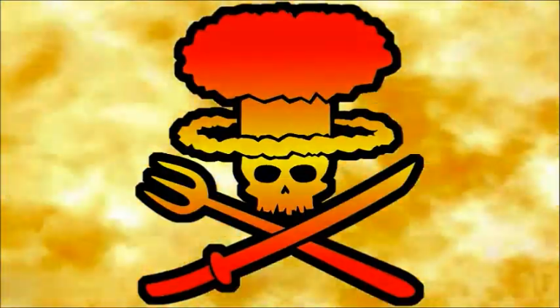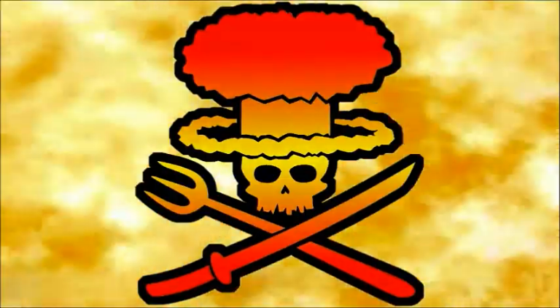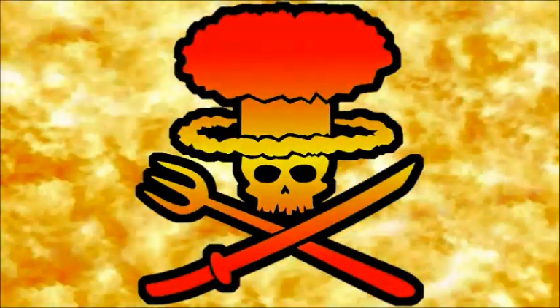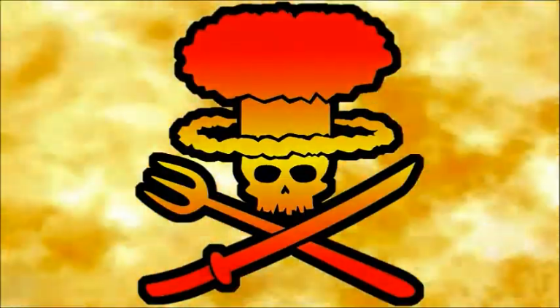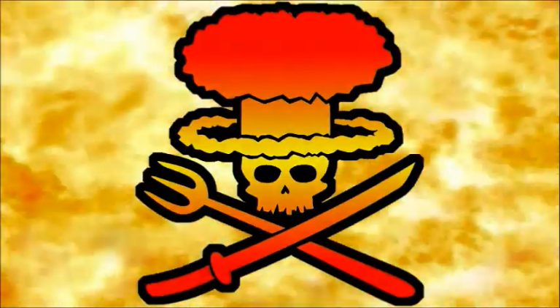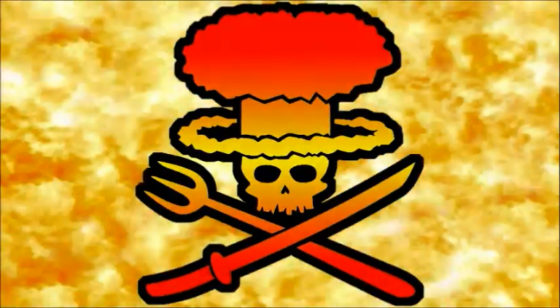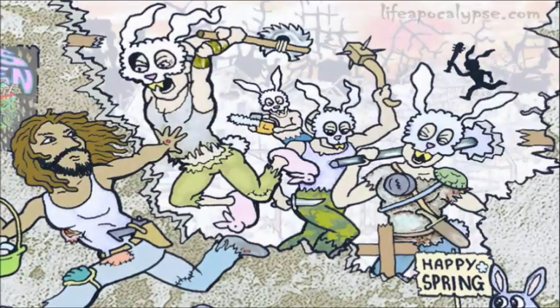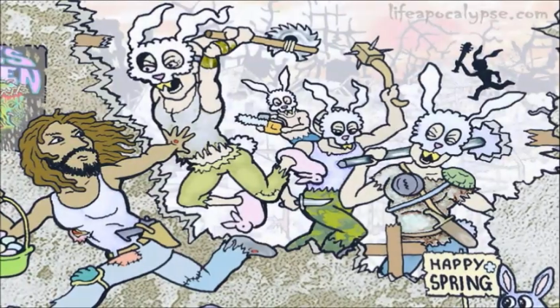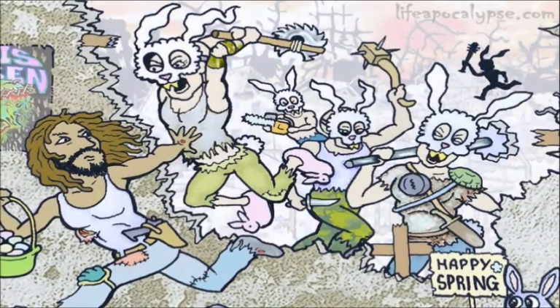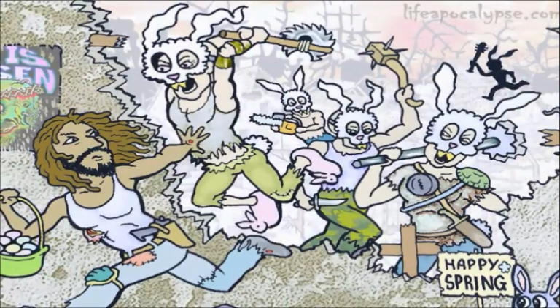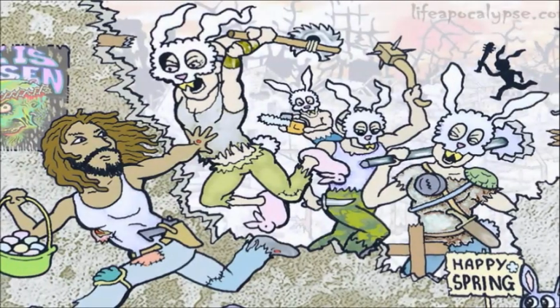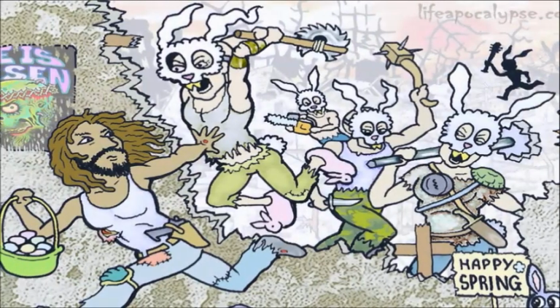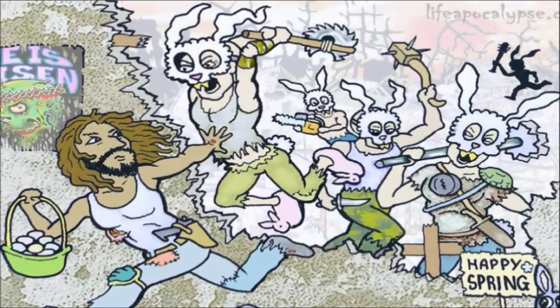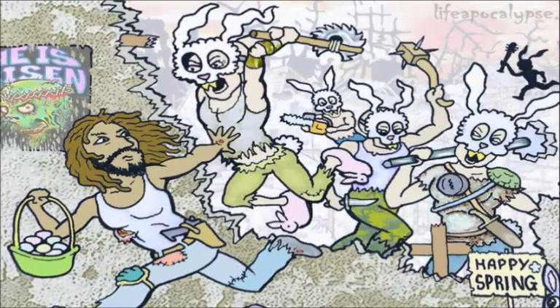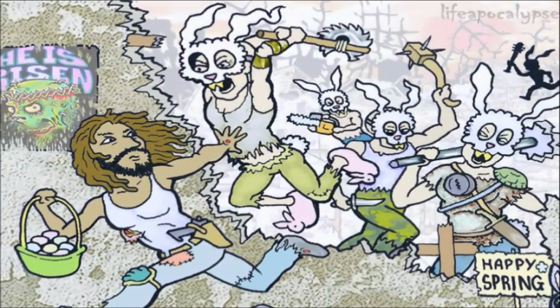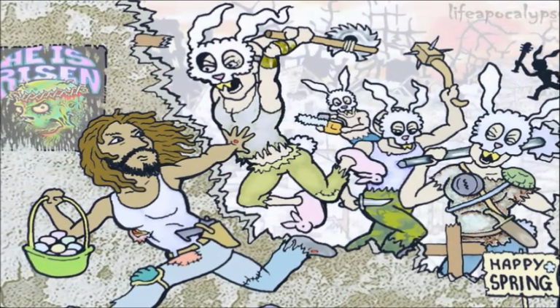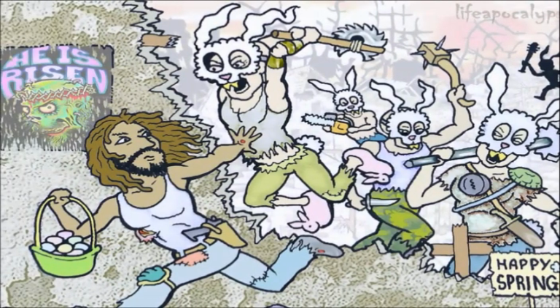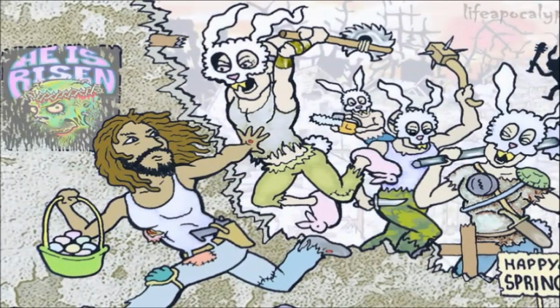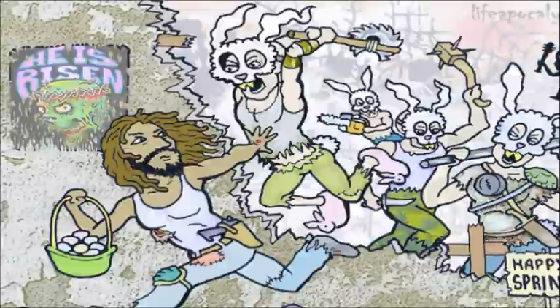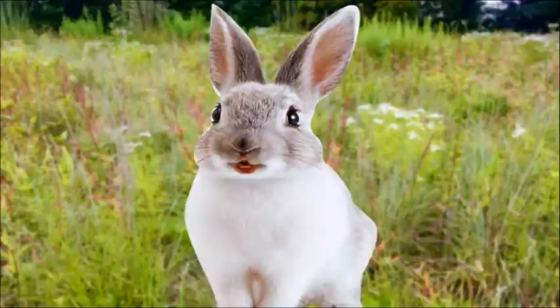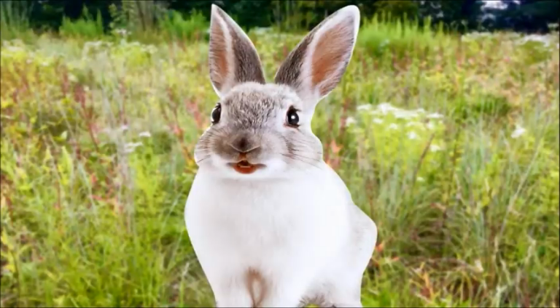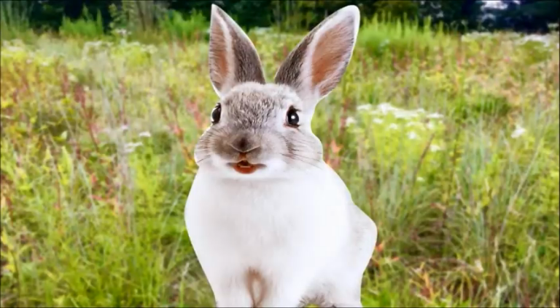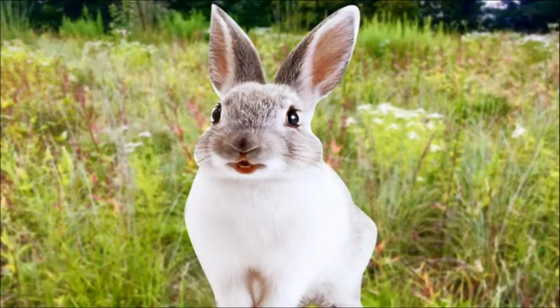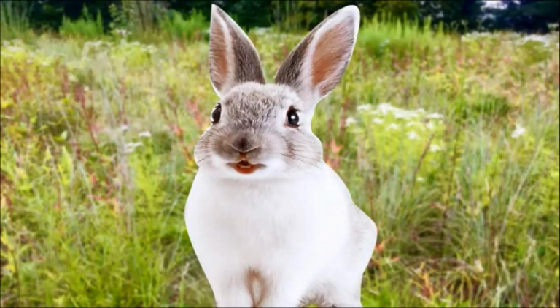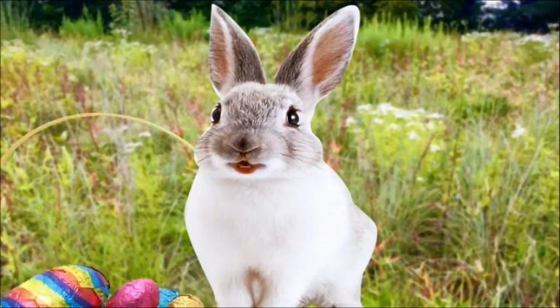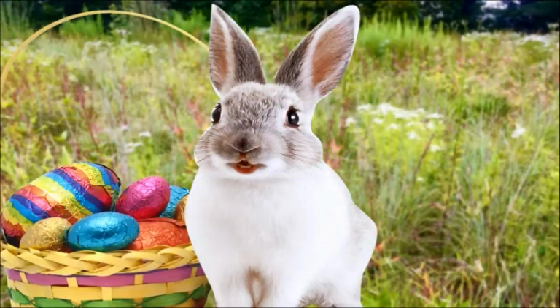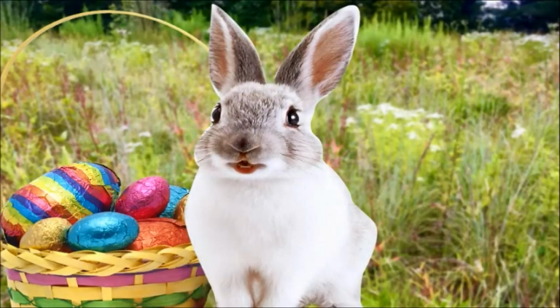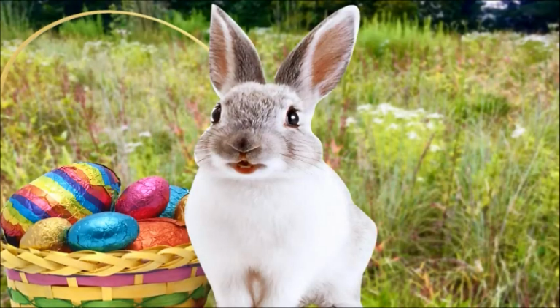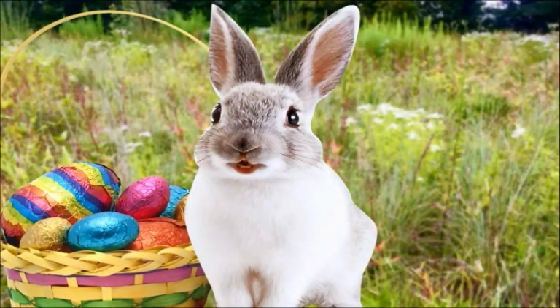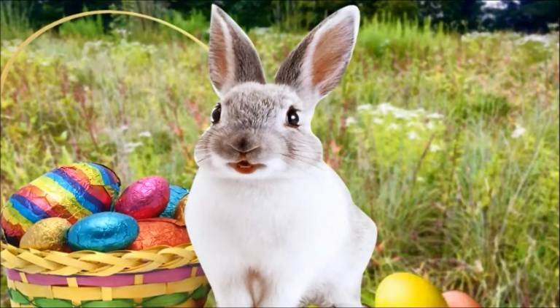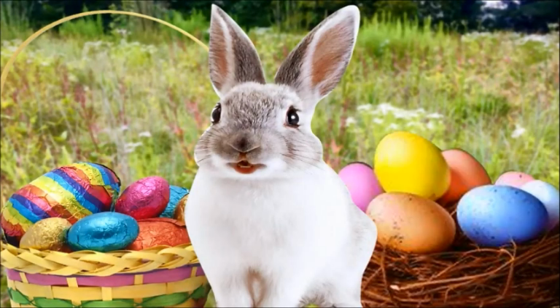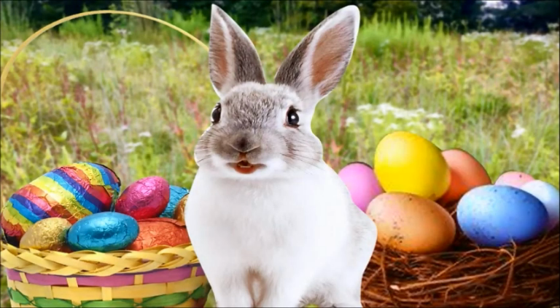Stay safe out there. And remember, the Easter Bunny is trying to kill you — but not how you might think. He kills with diabetes and high cholesterol.